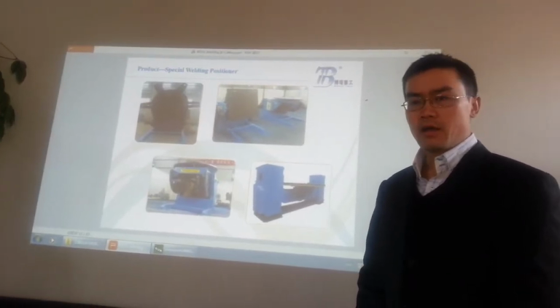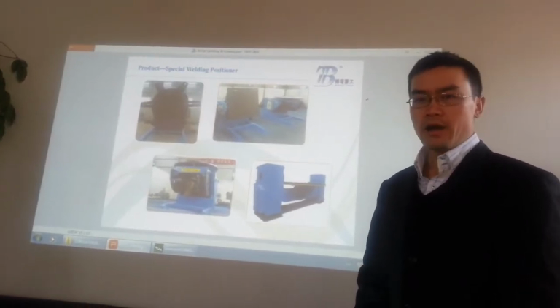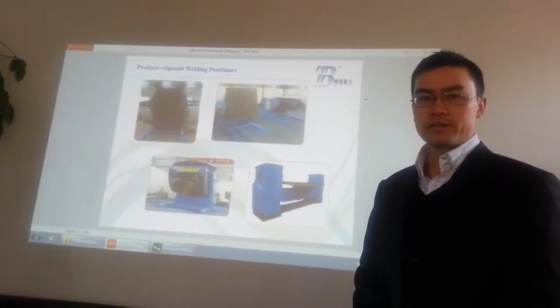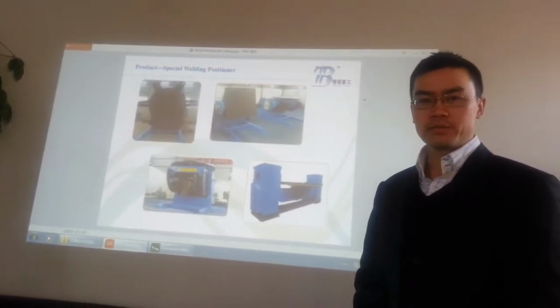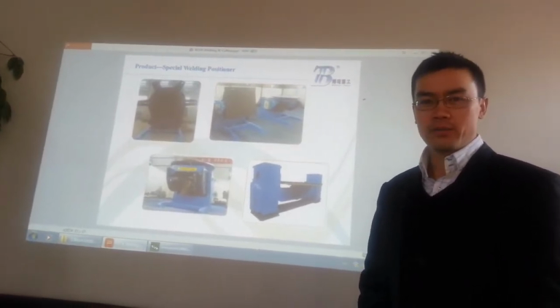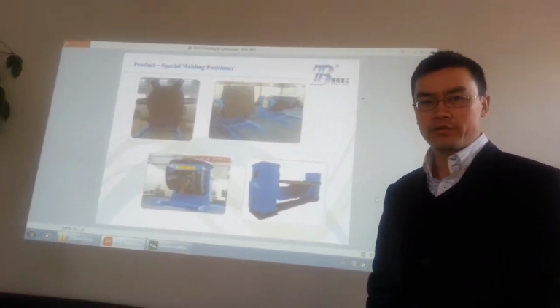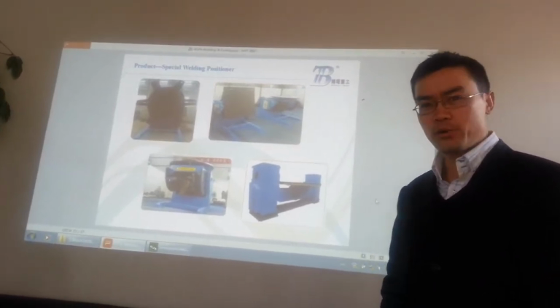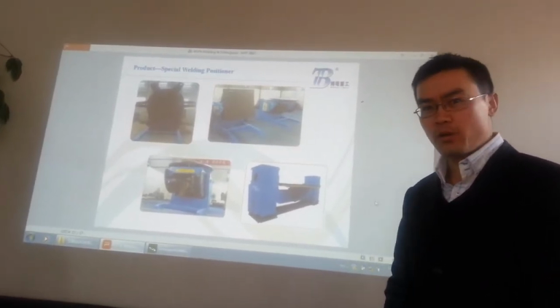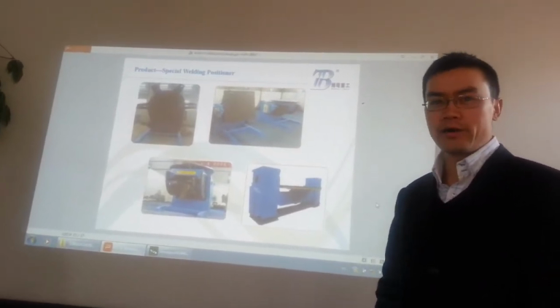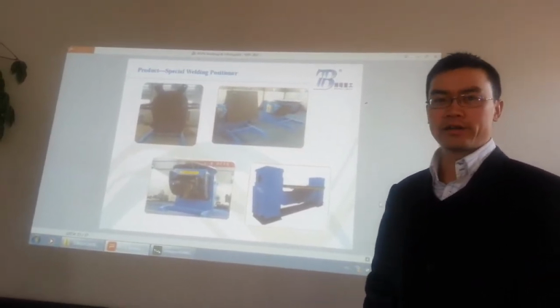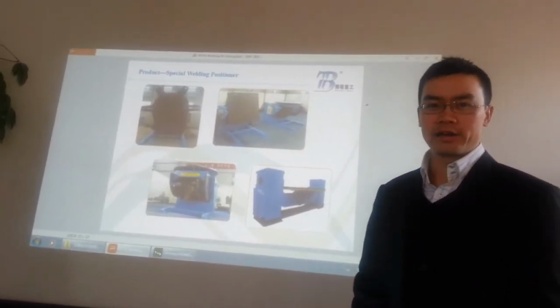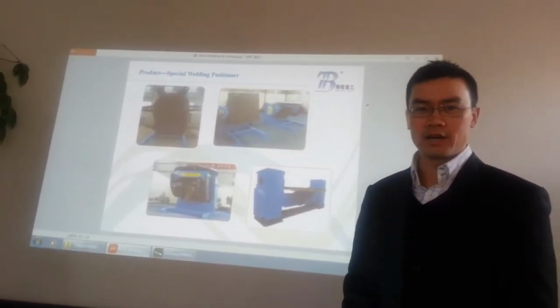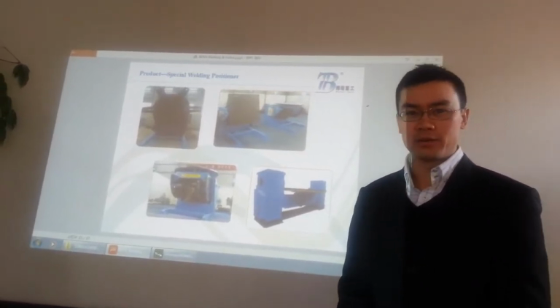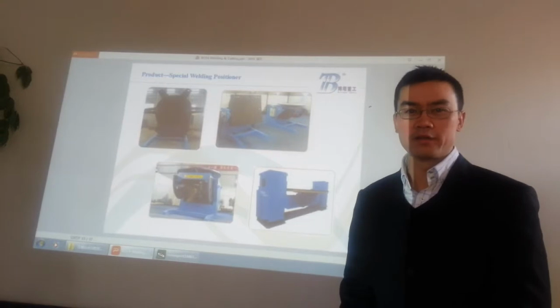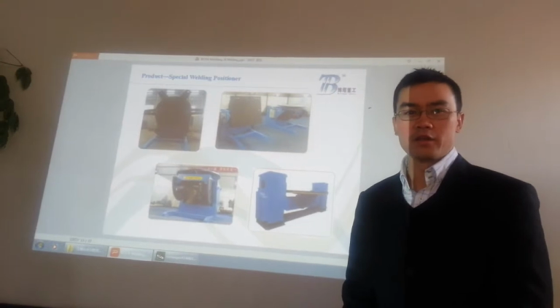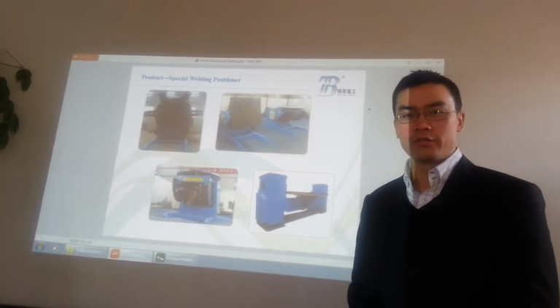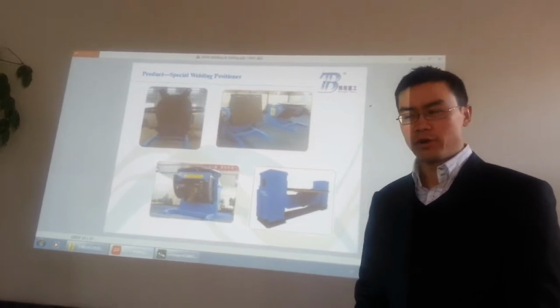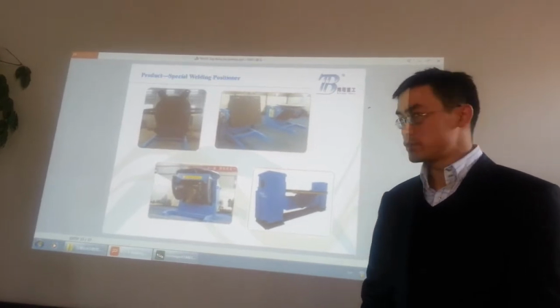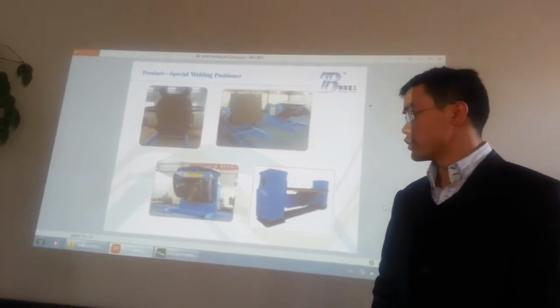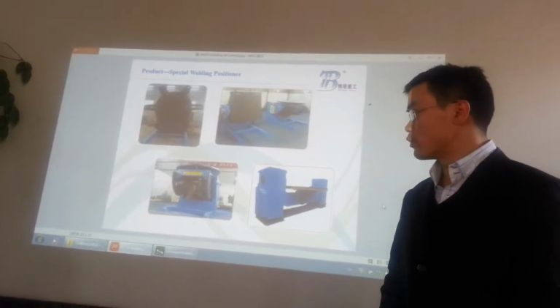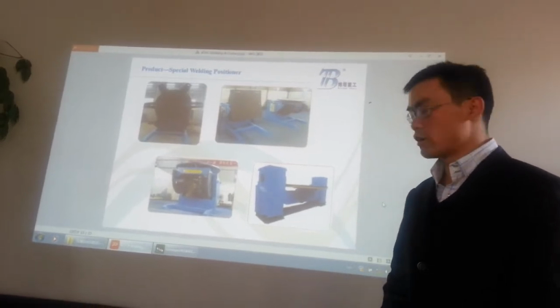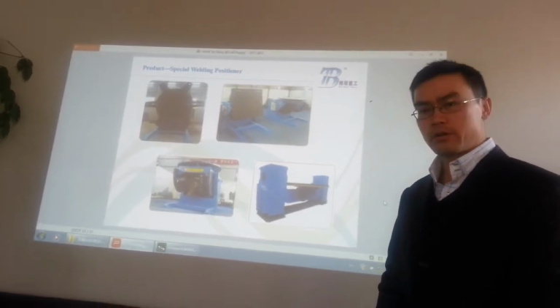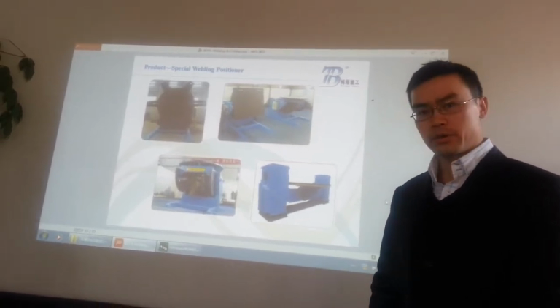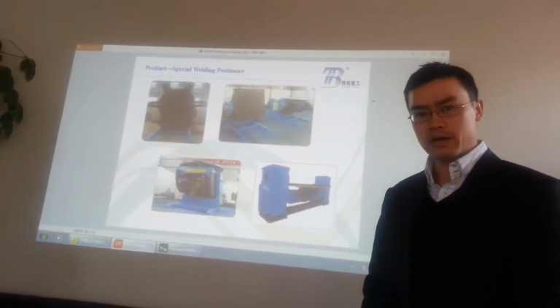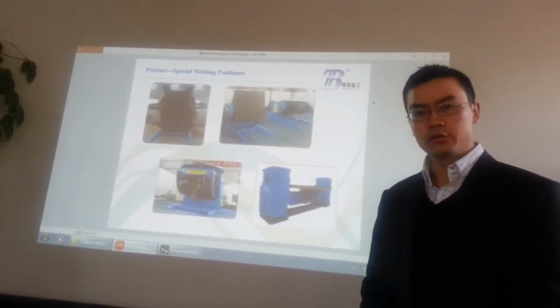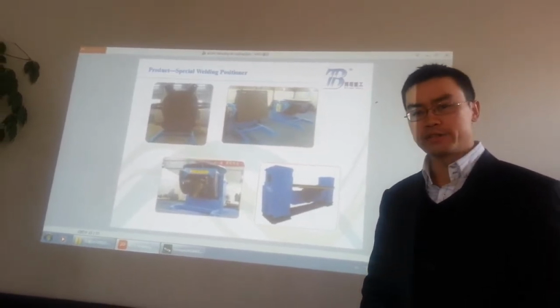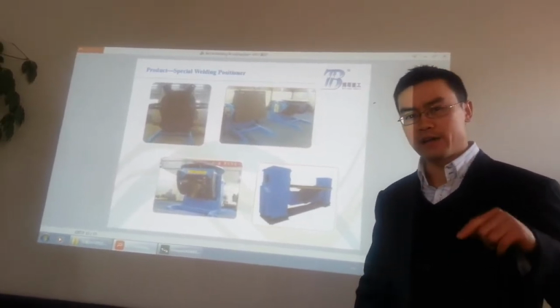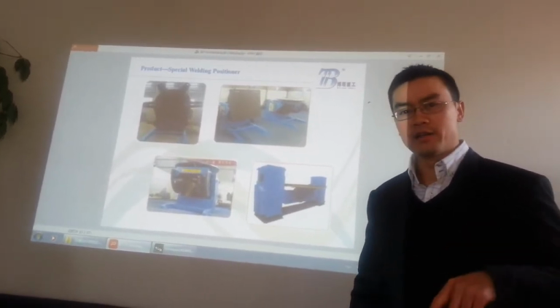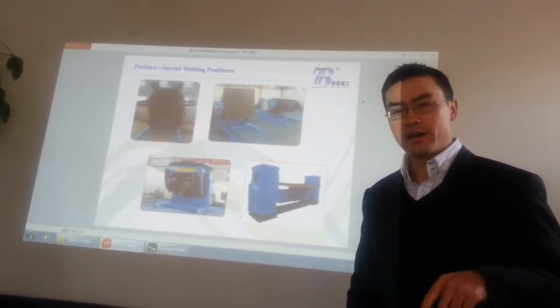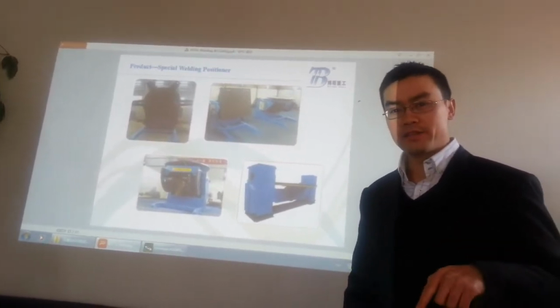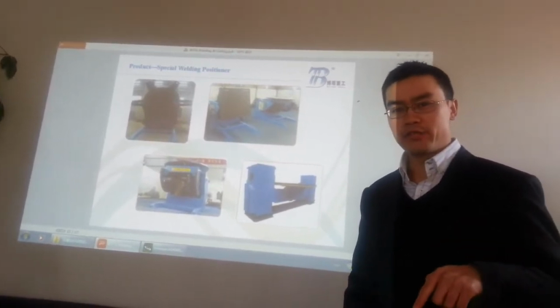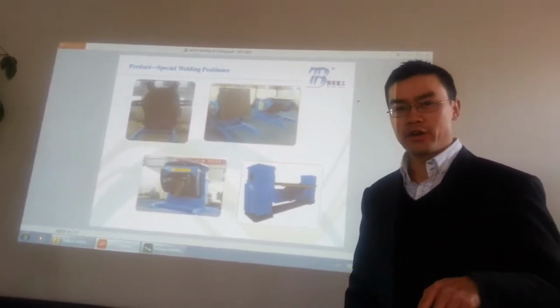Hi, this is Bobby from Bota Welding and Cutting Company. If you want to know more of our products, look down at this video. You can see more links of our product videos.